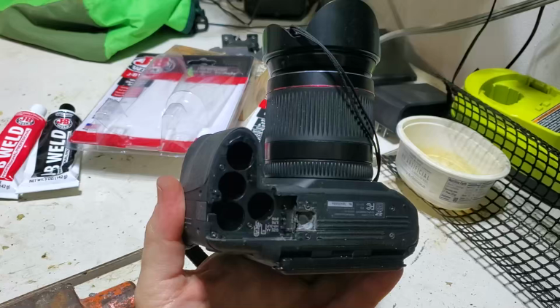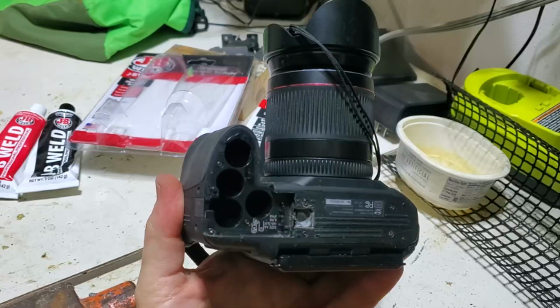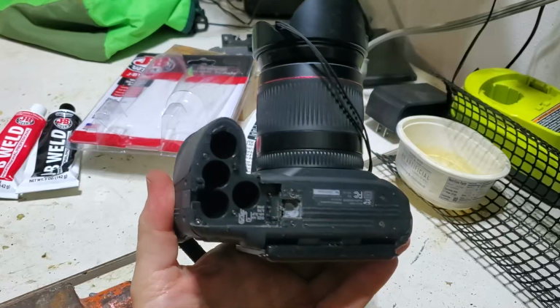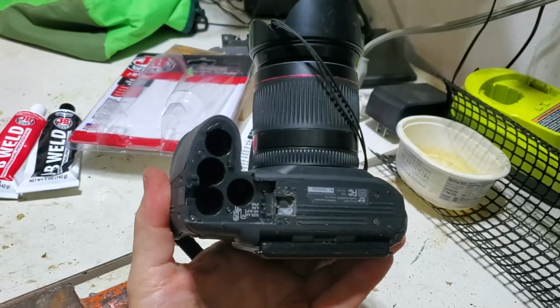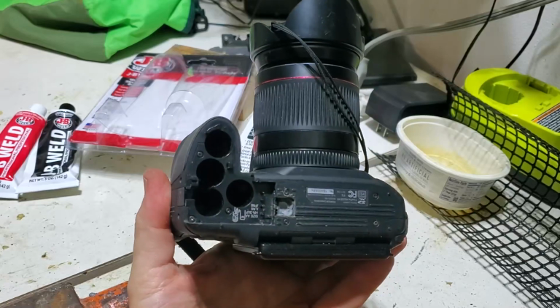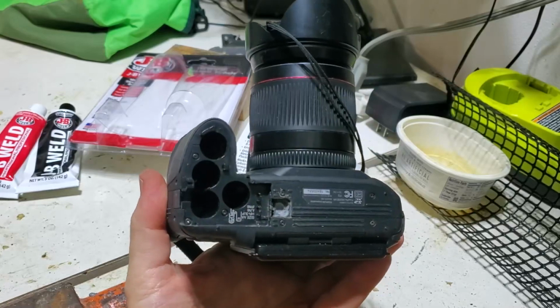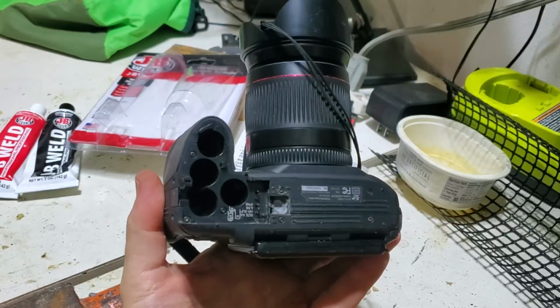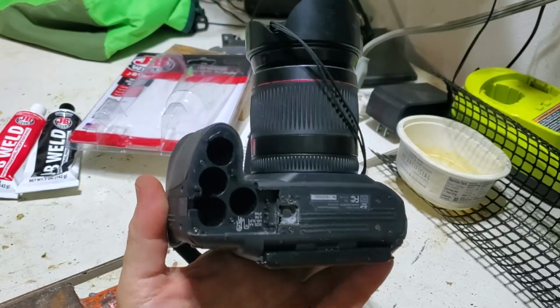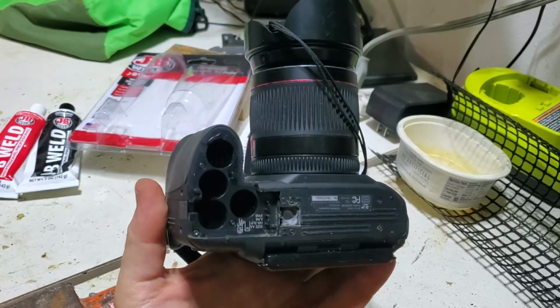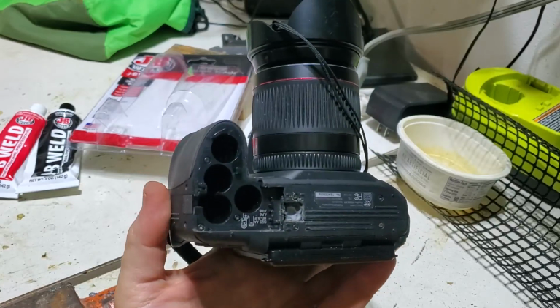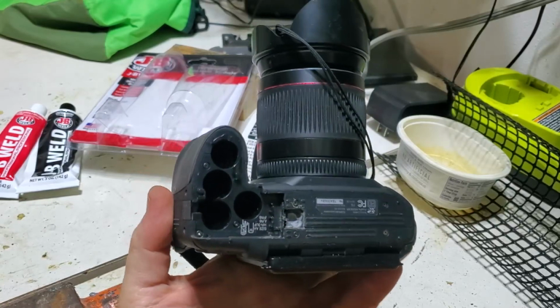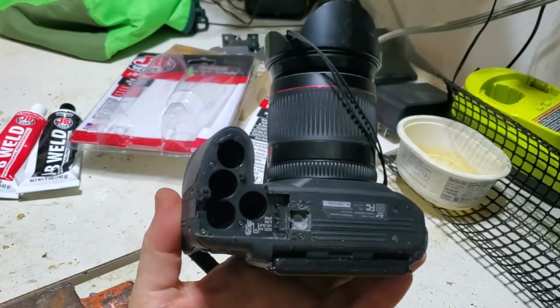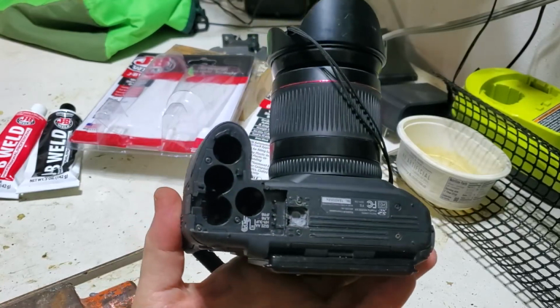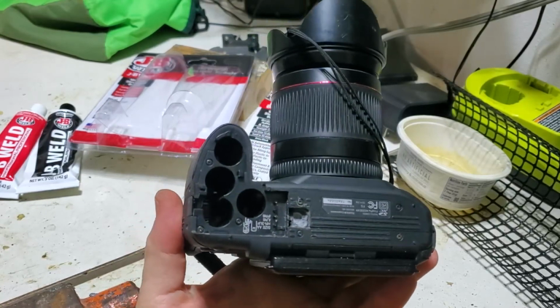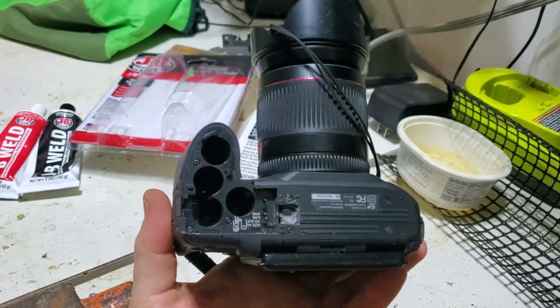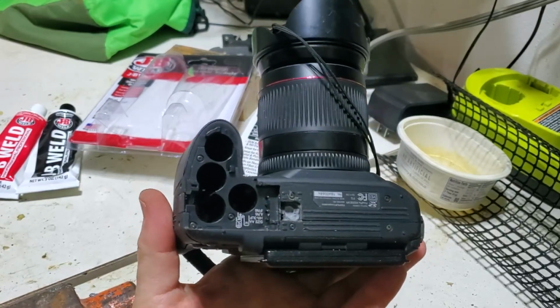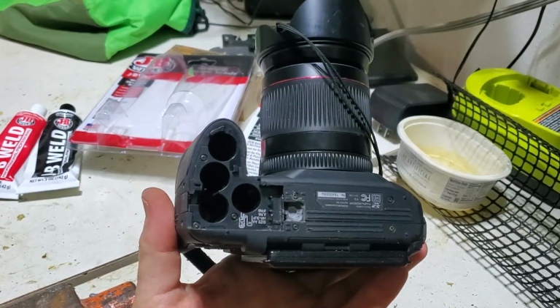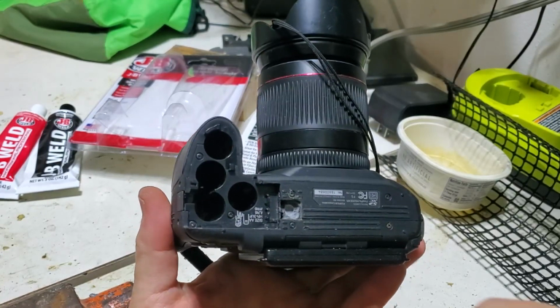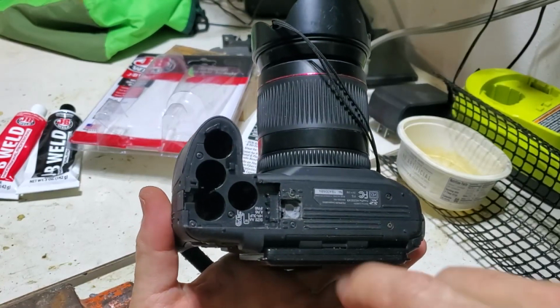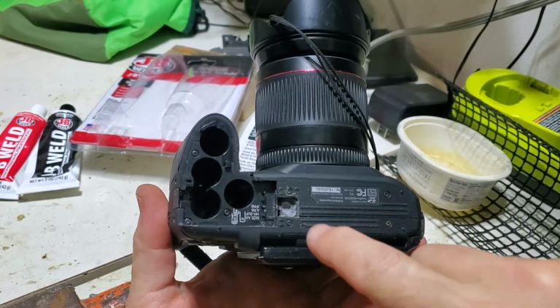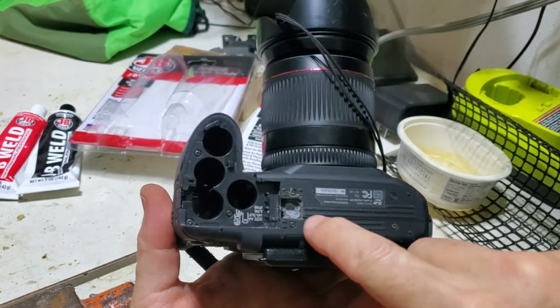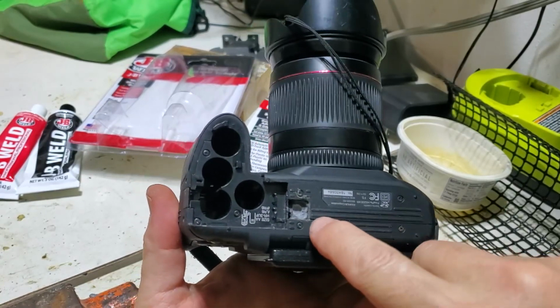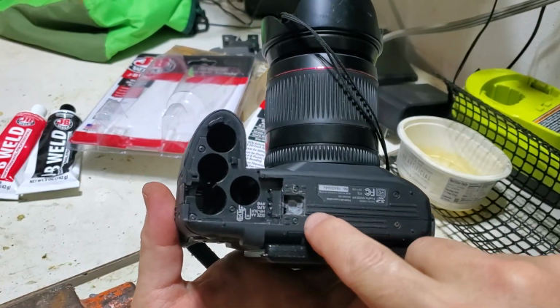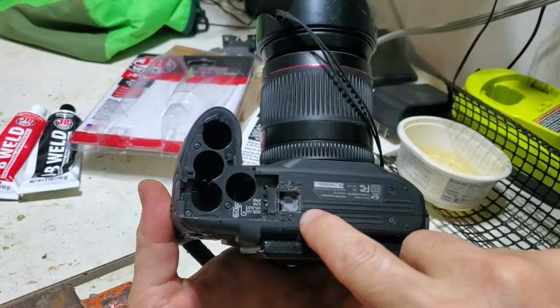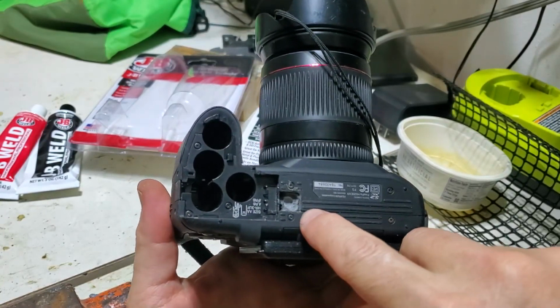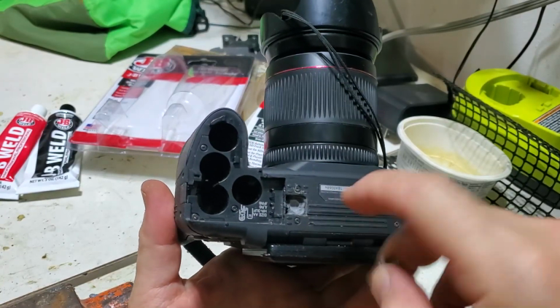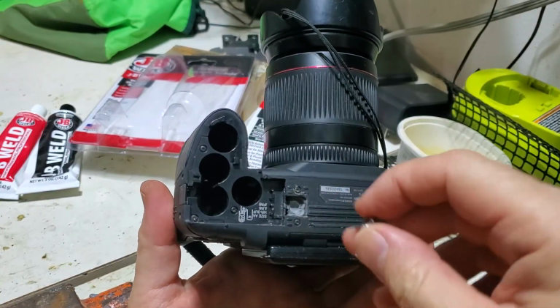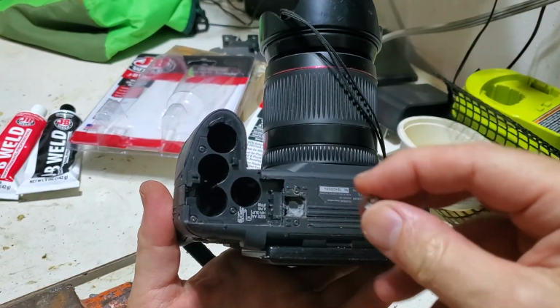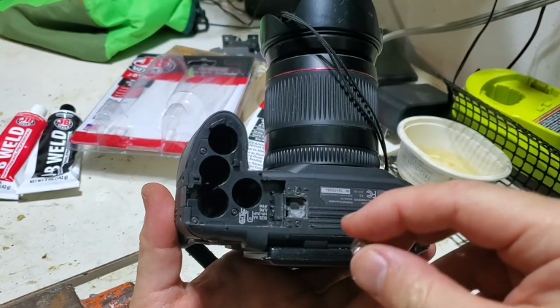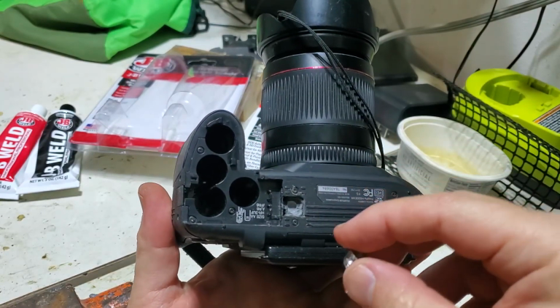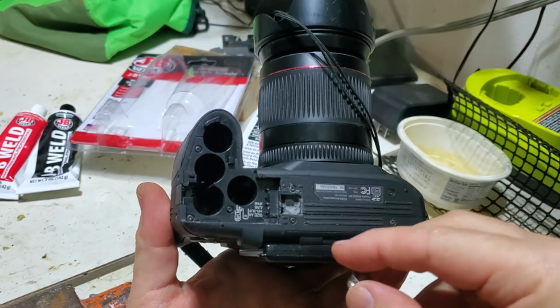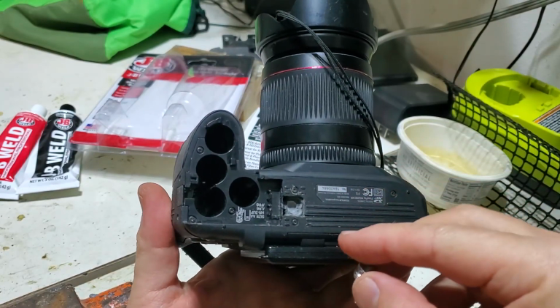Hi, in today's video I'm gonna talk about how to fix your tripod connector on your digital camera.